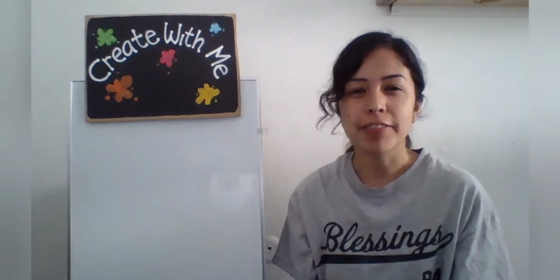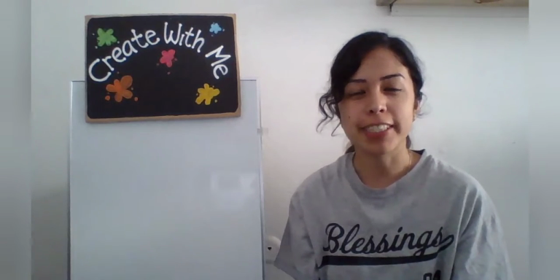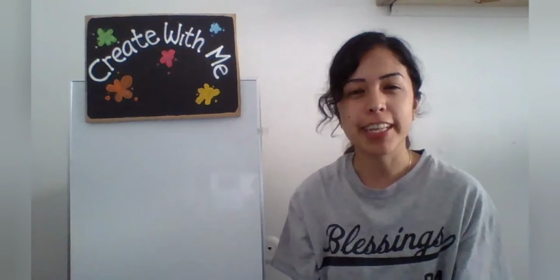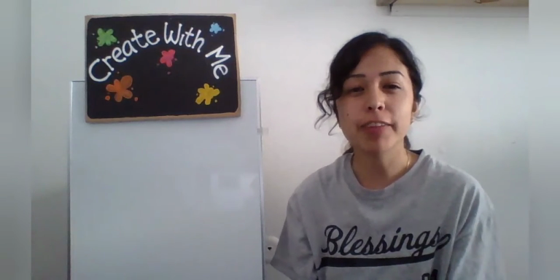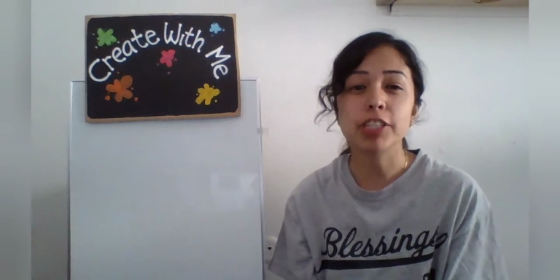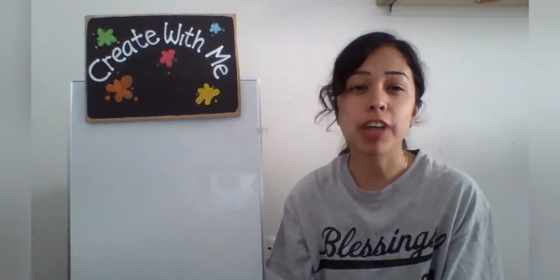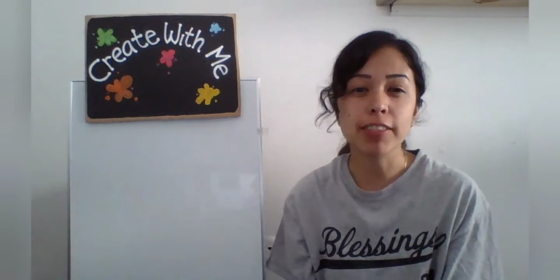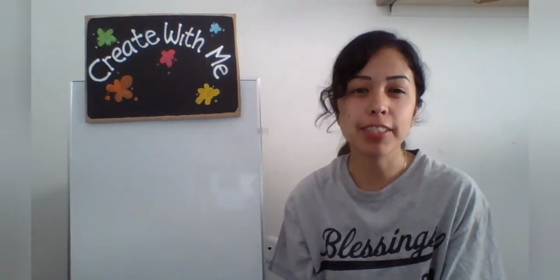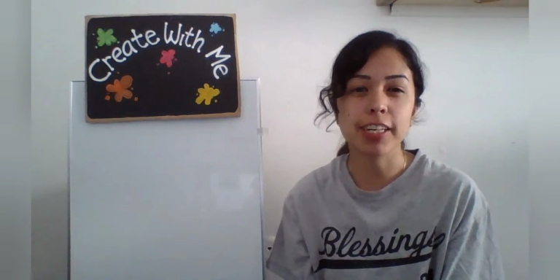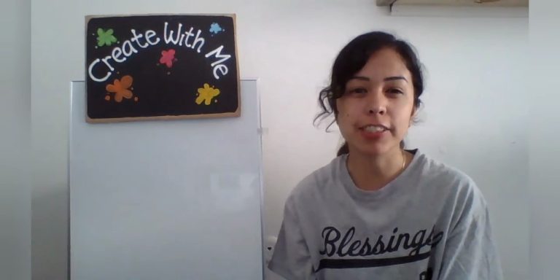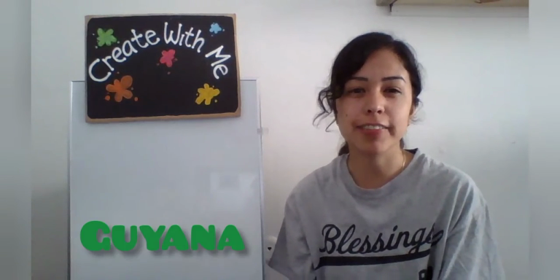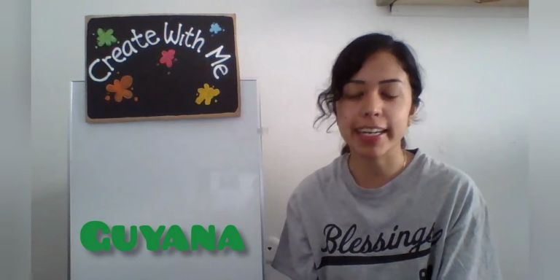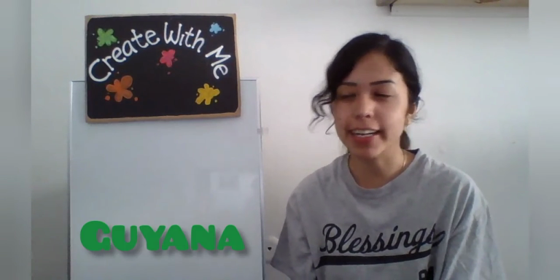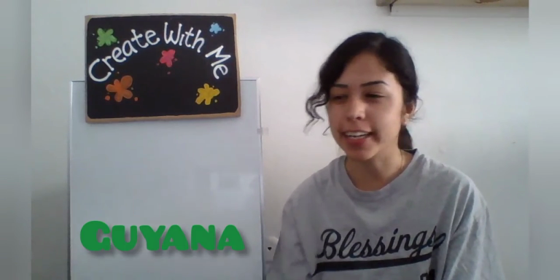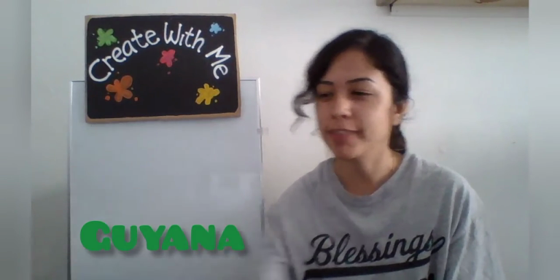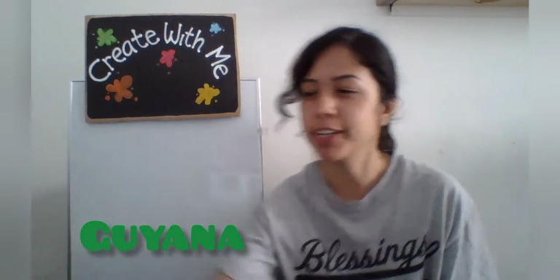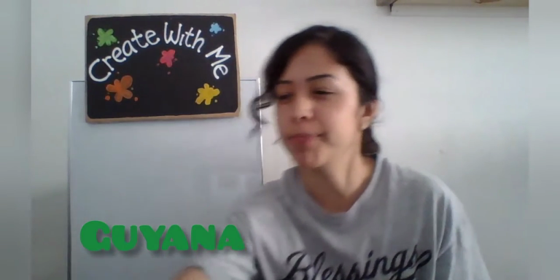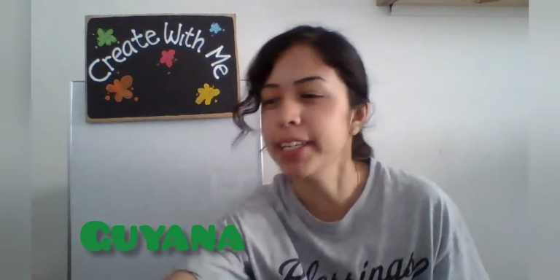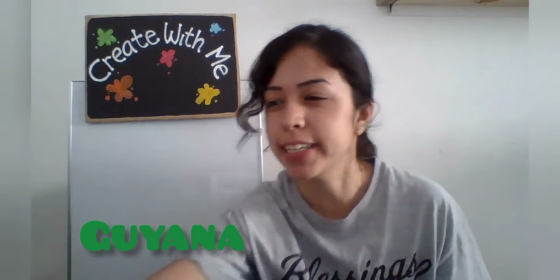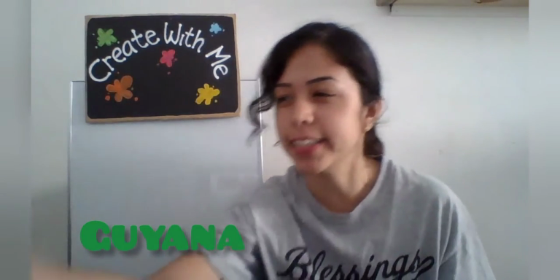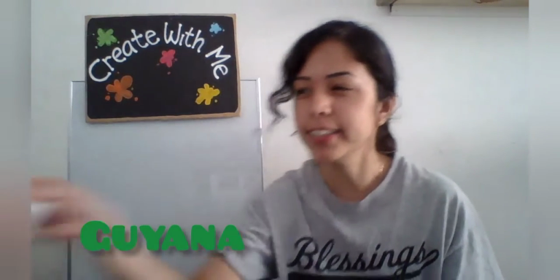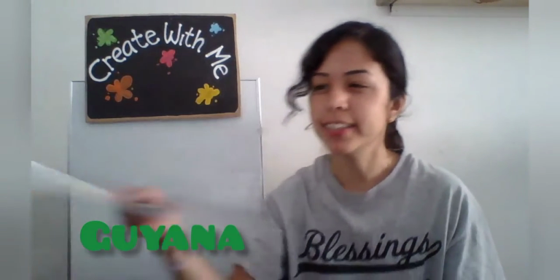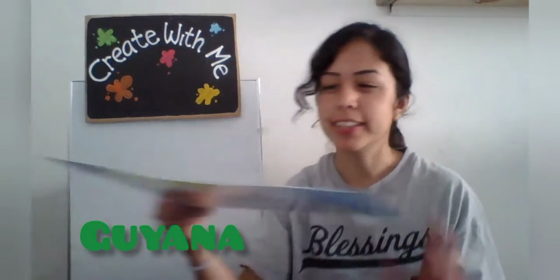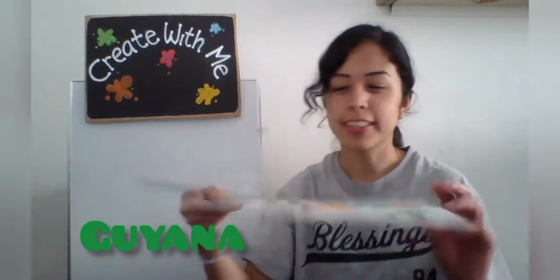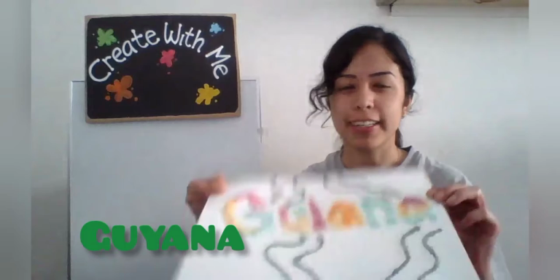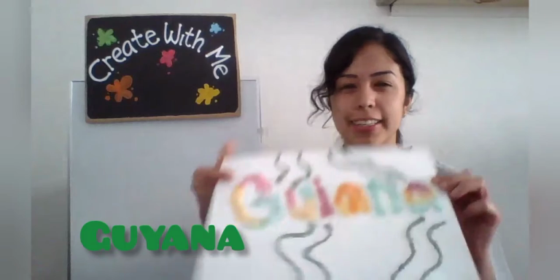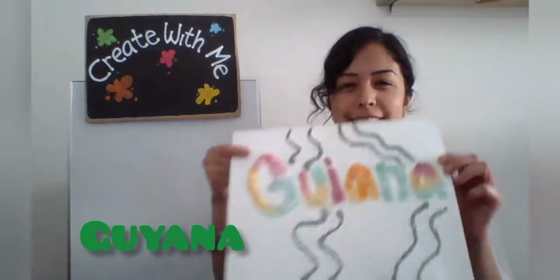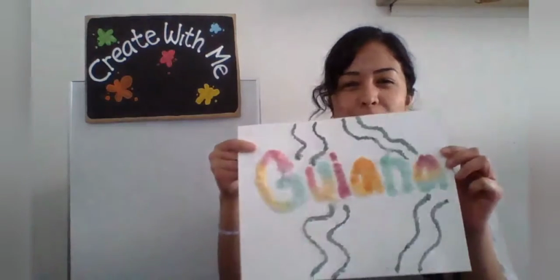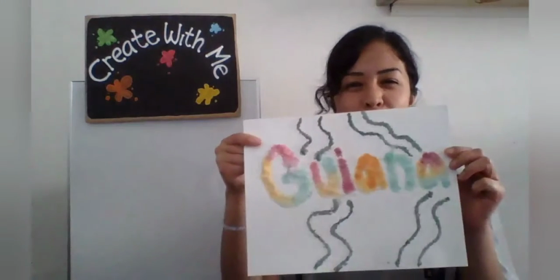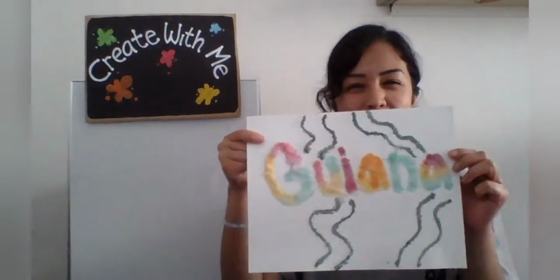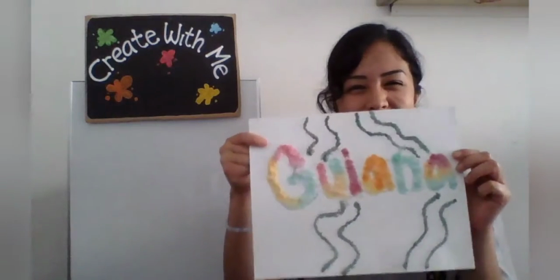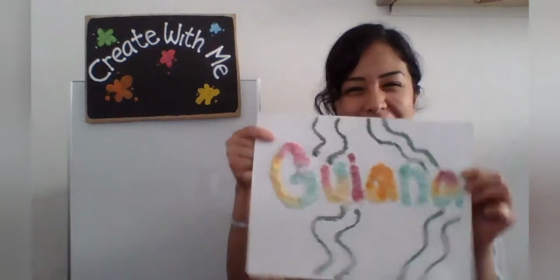For today we are traveling to the country of Guyana and we are making a salt painting.